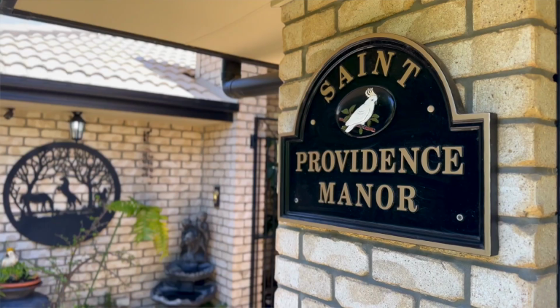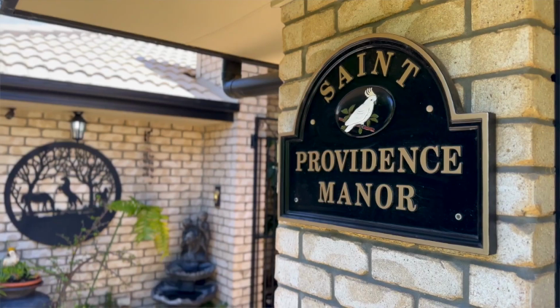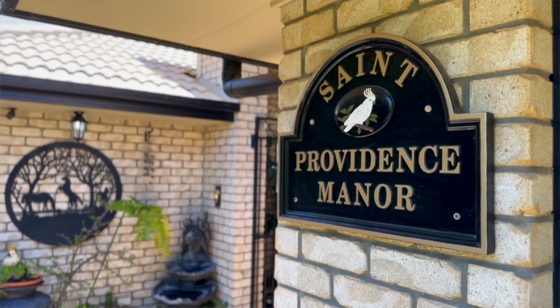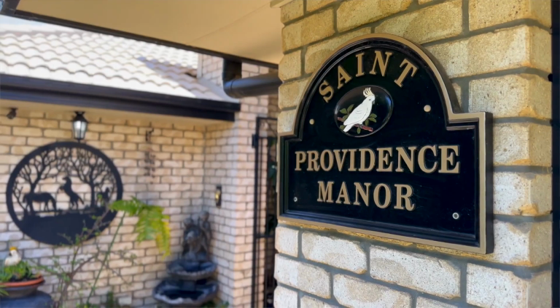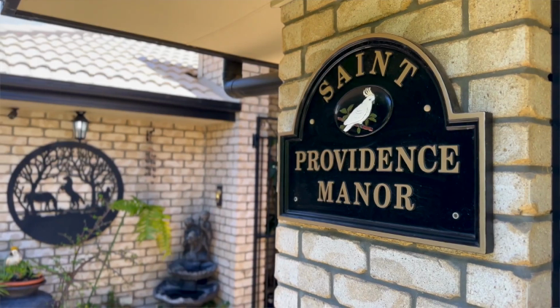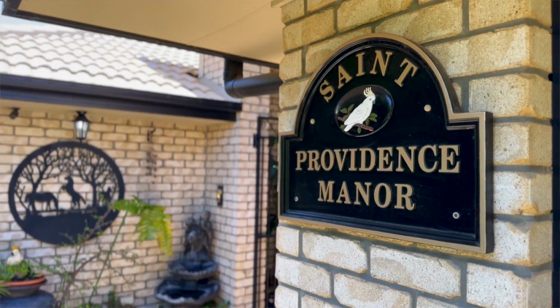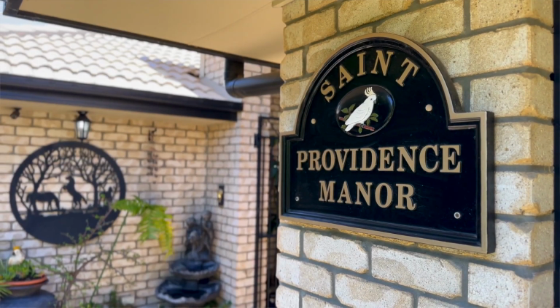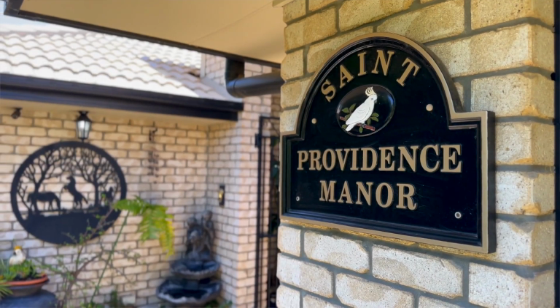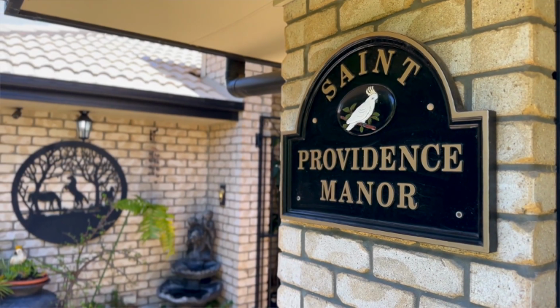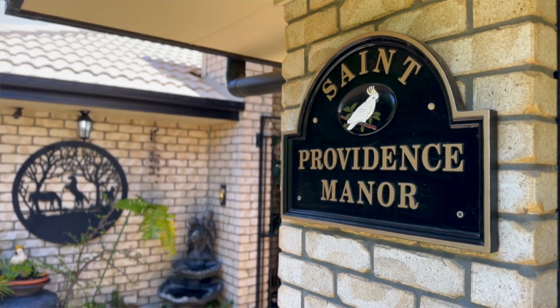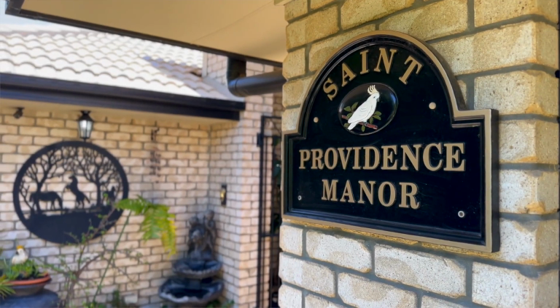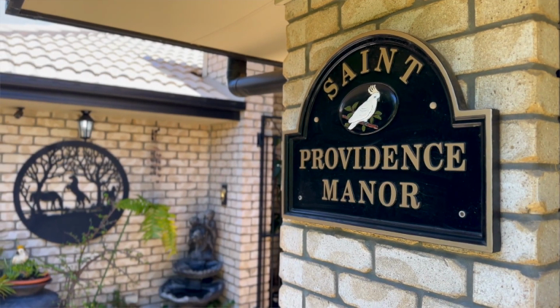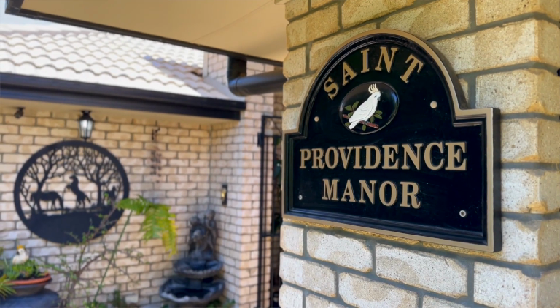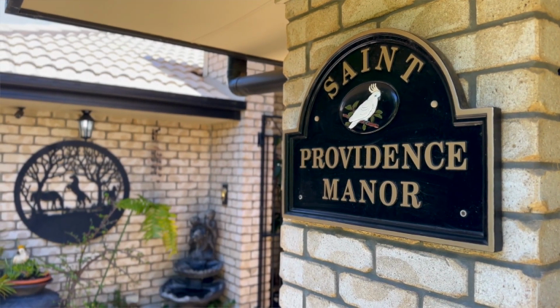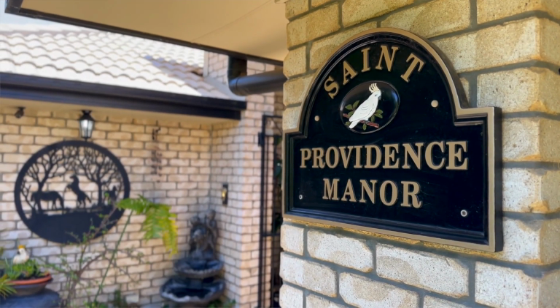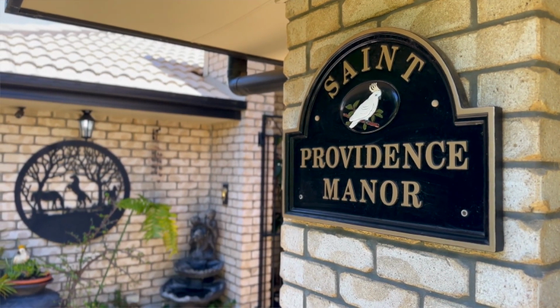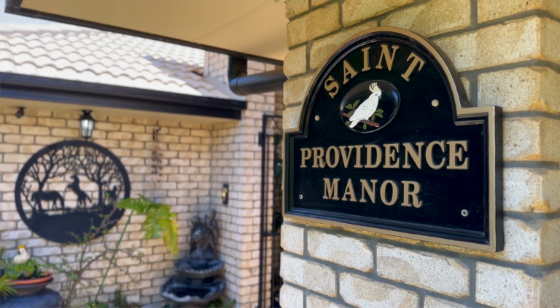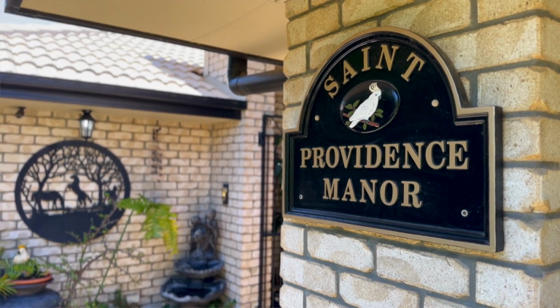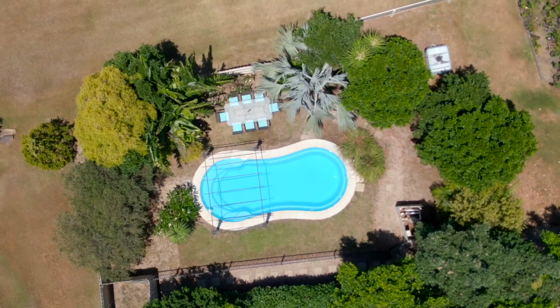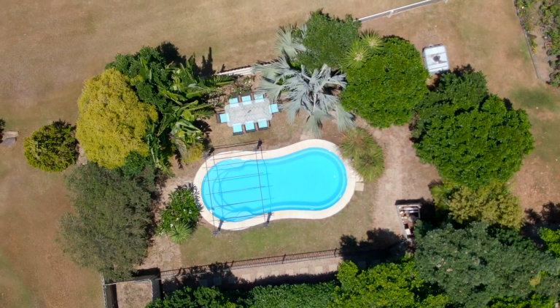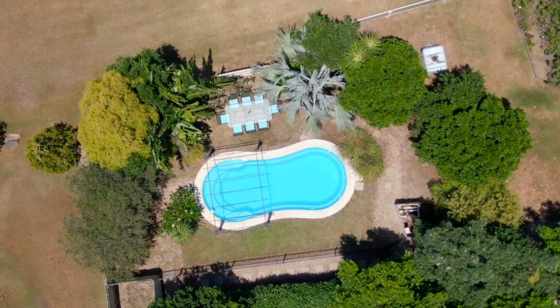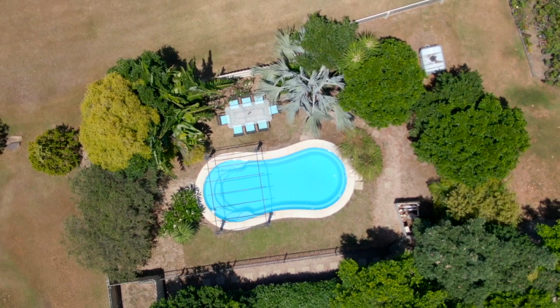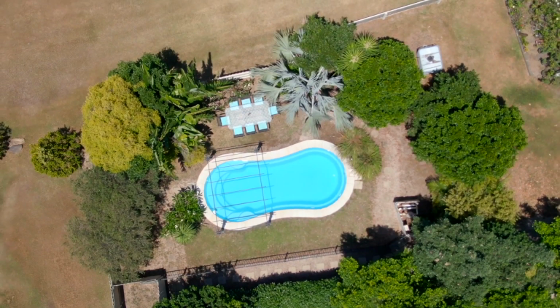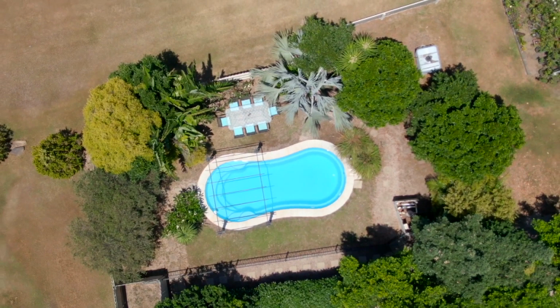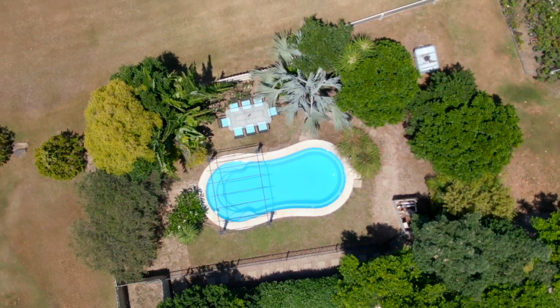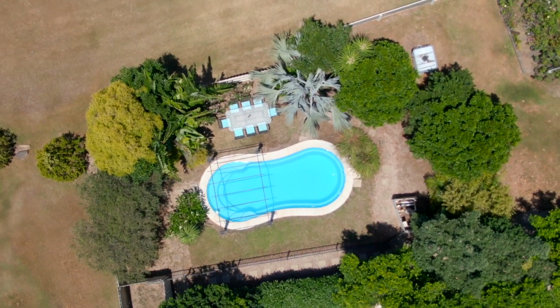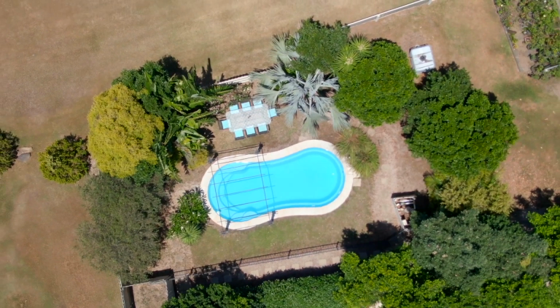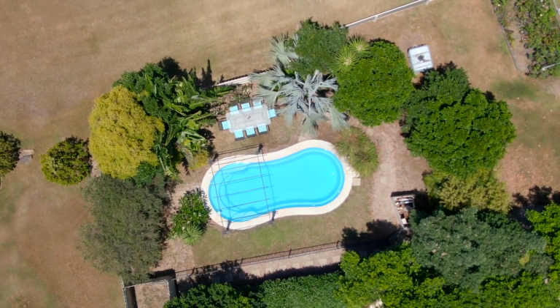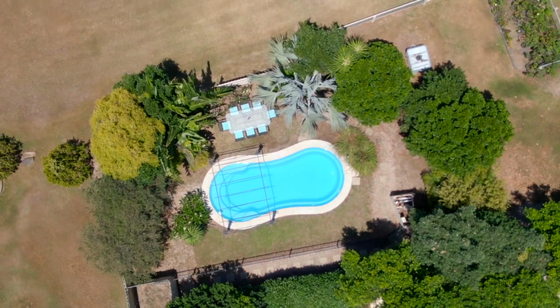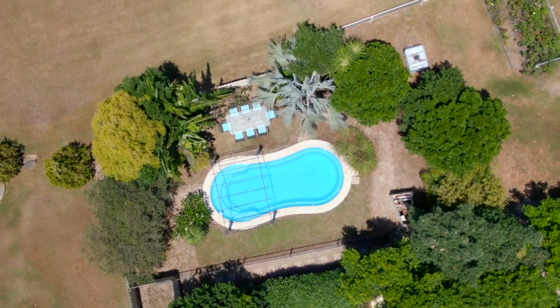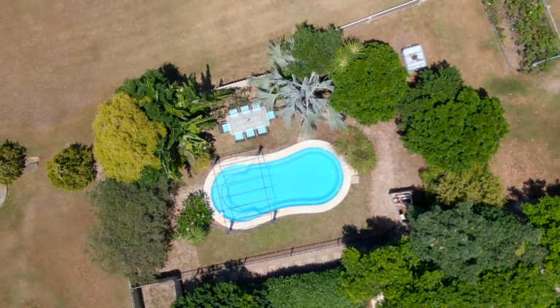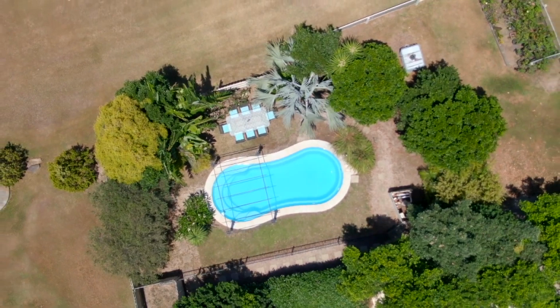I look forward to showing you your new lifestyle soon. I'll see you at the open home if this one's not sold prior.